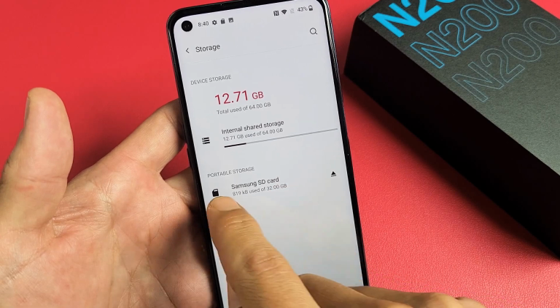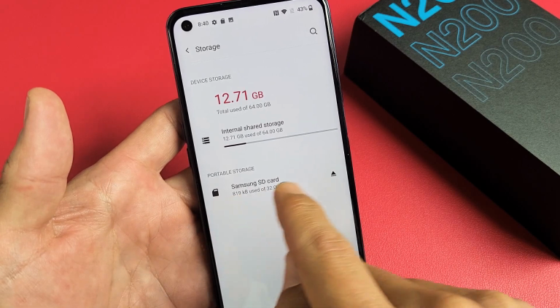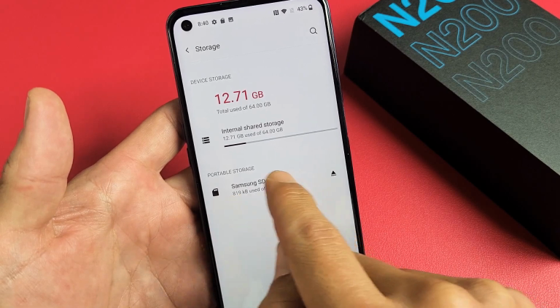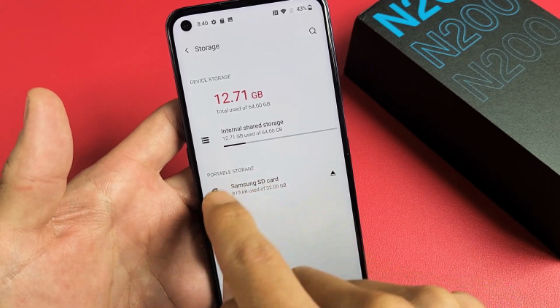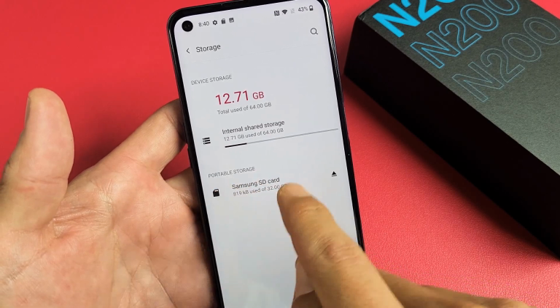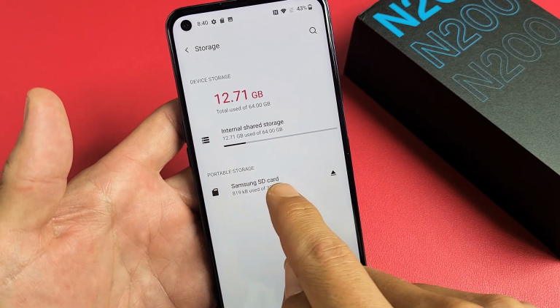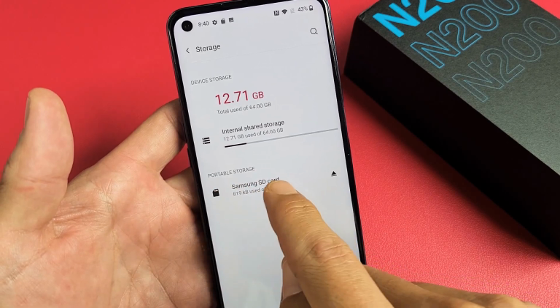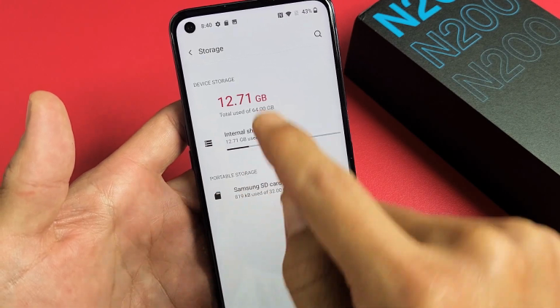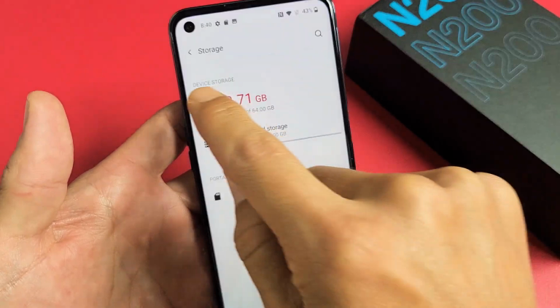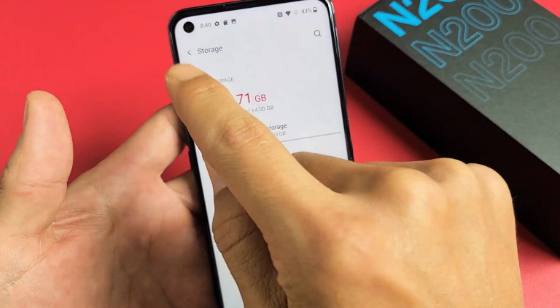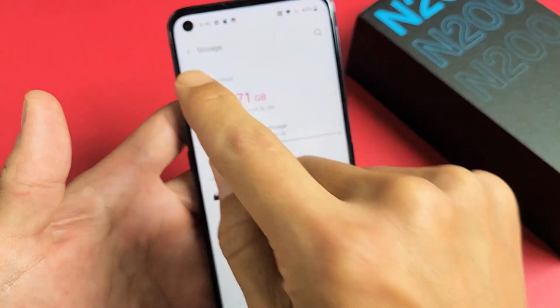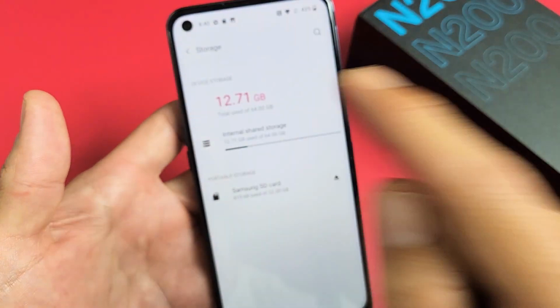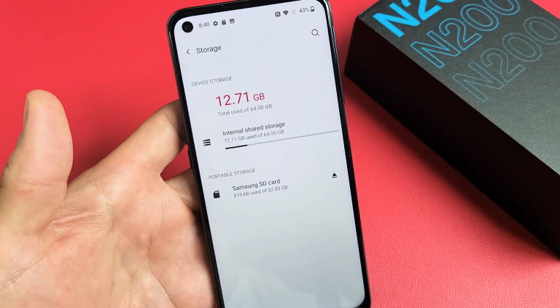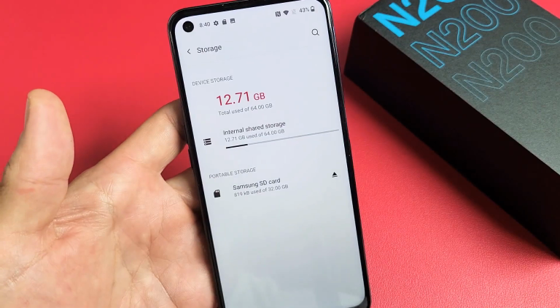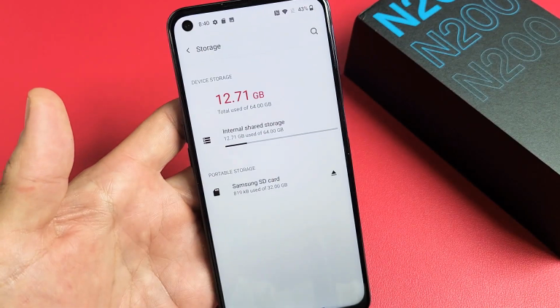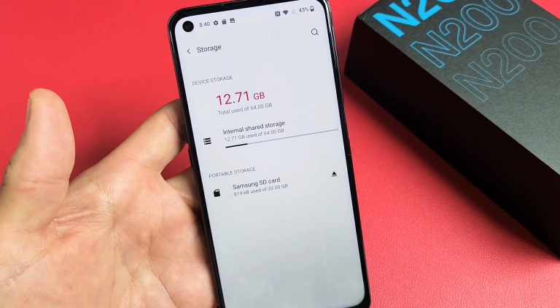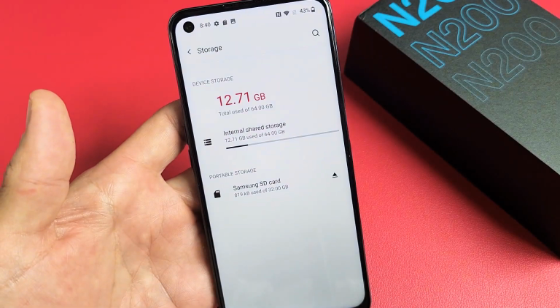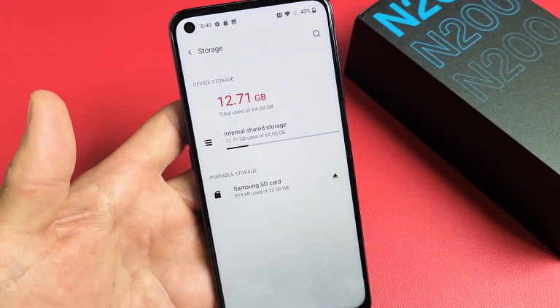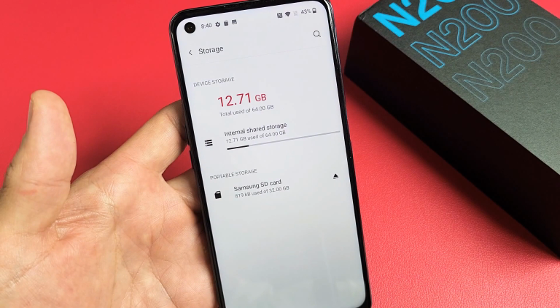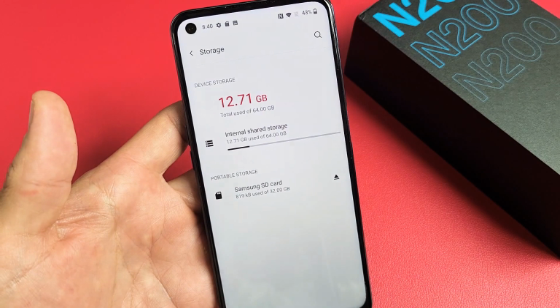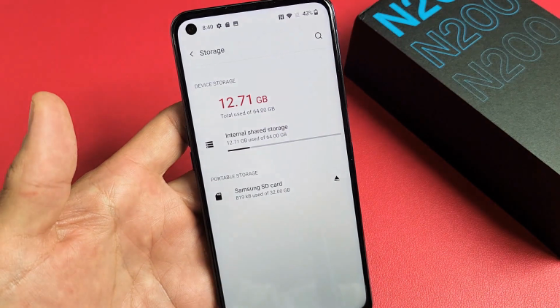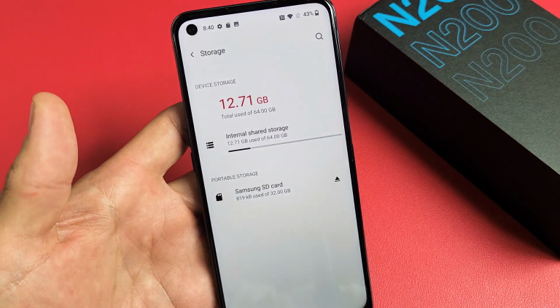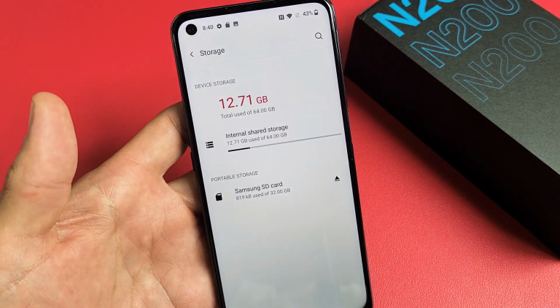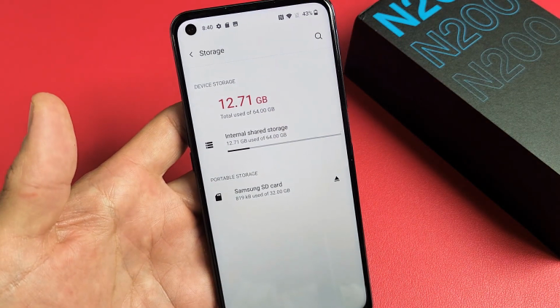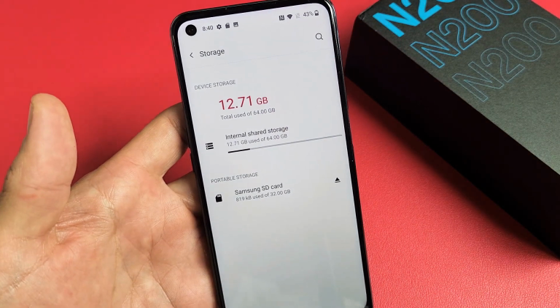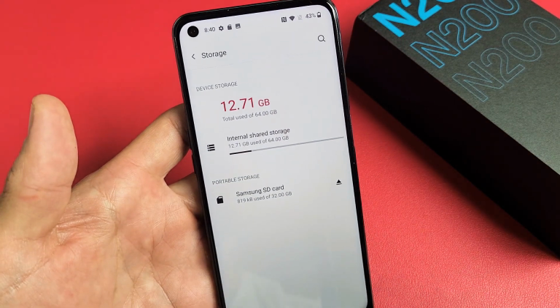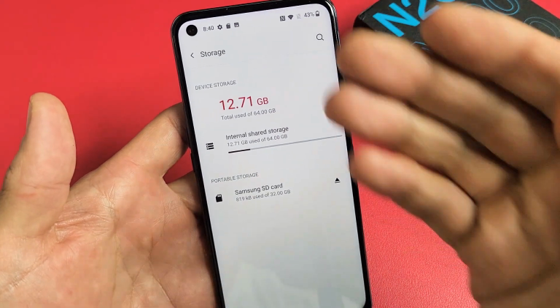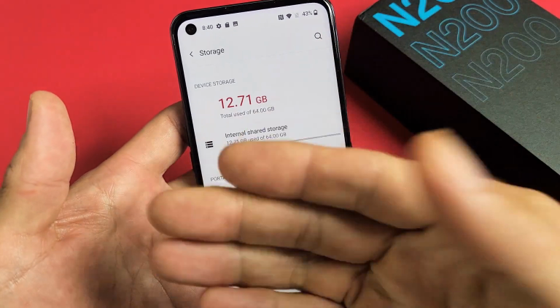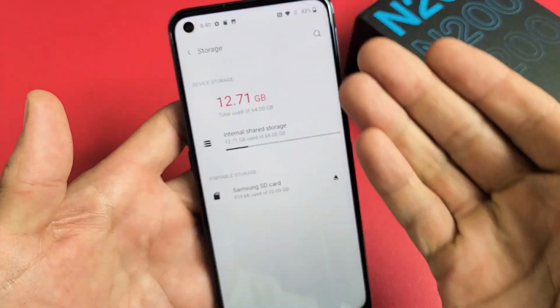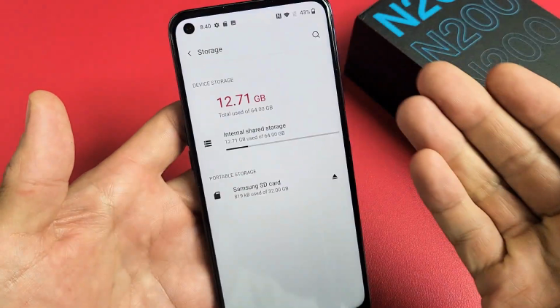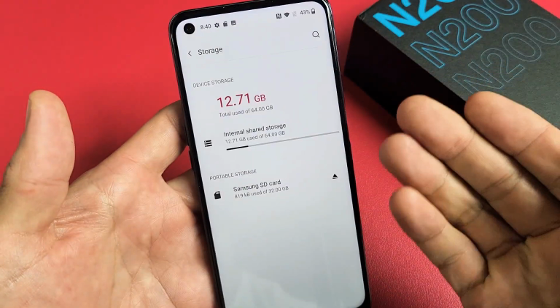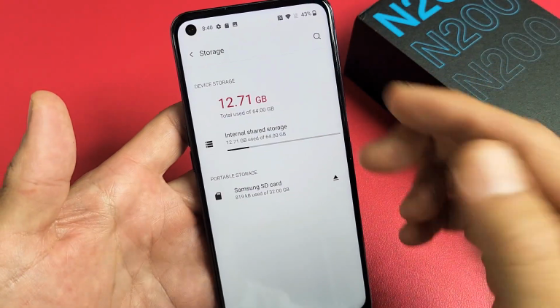If you don't see anything down here, that means your SD card is not inserted, or maybe it's corrupted, or maybe you just have to reinsert the SD card.